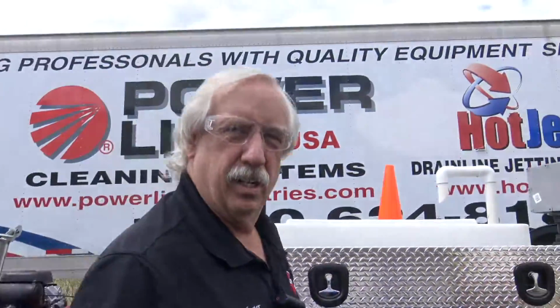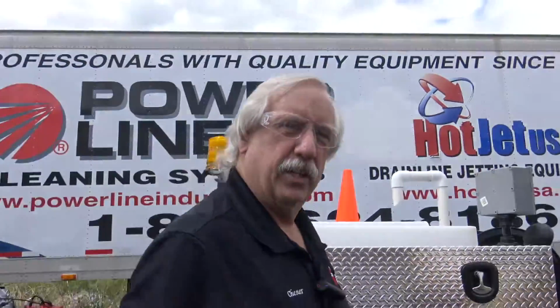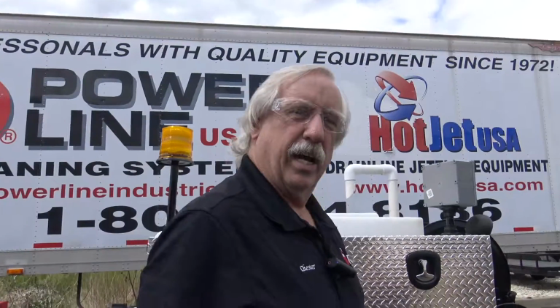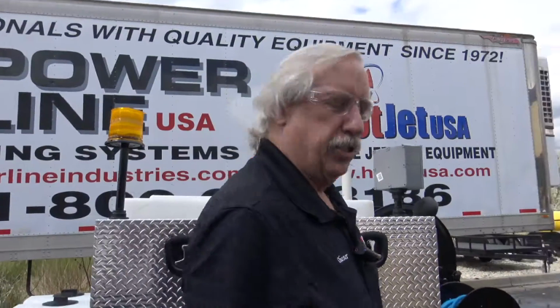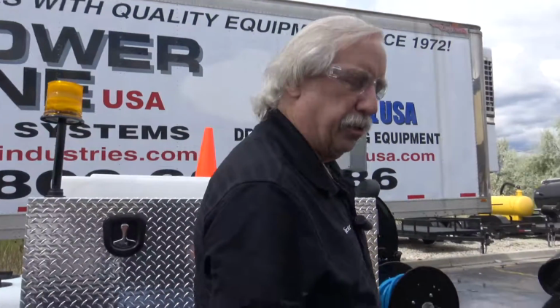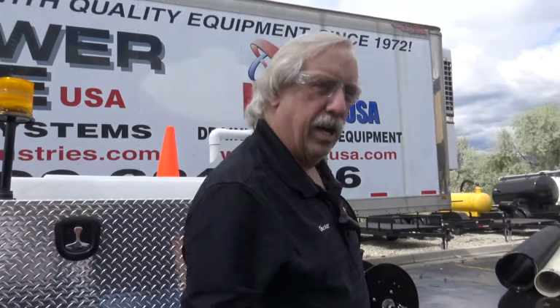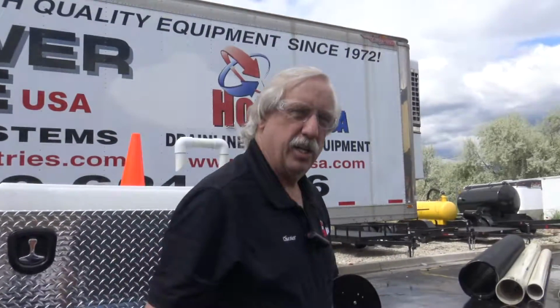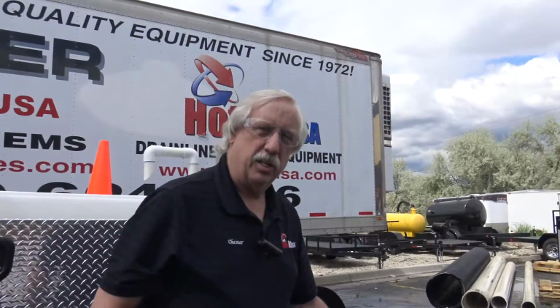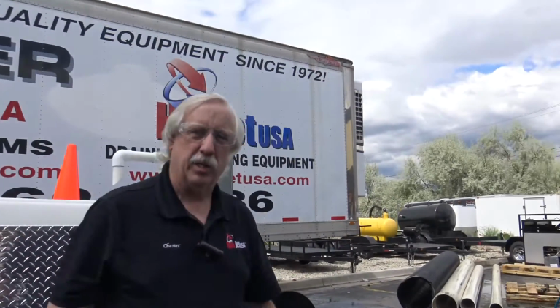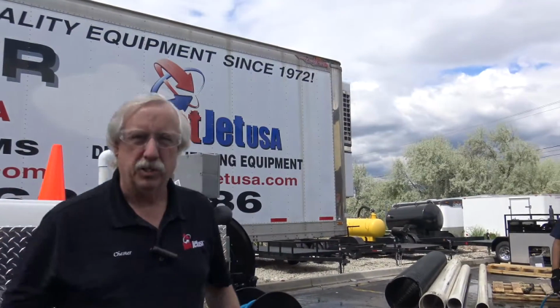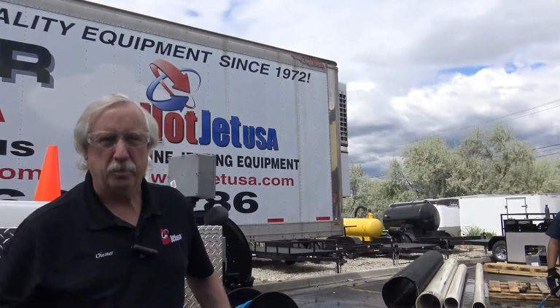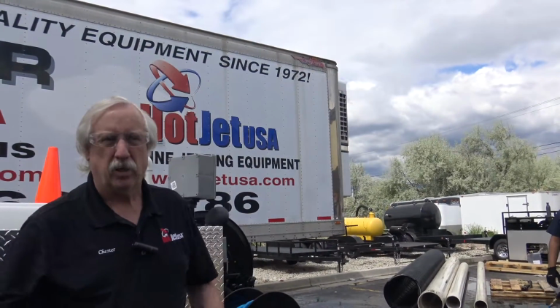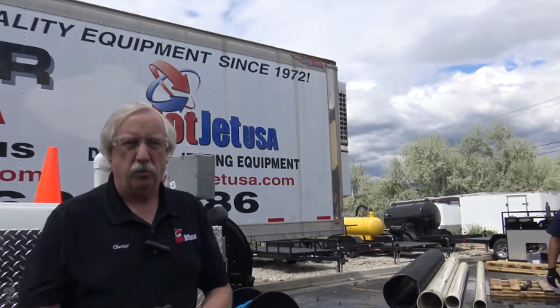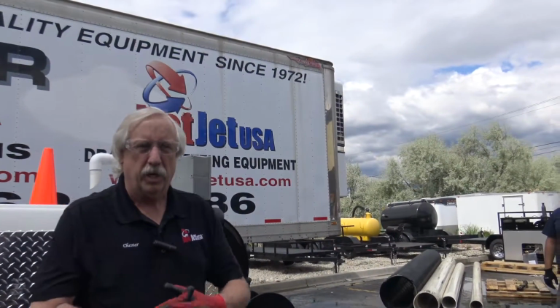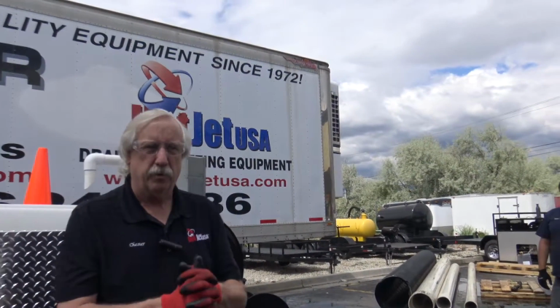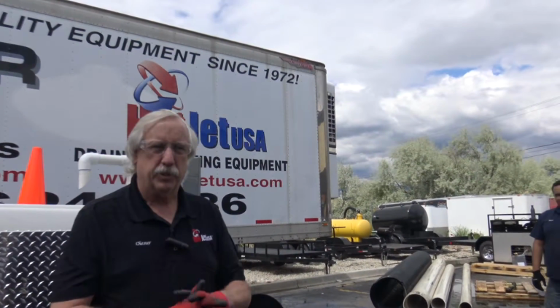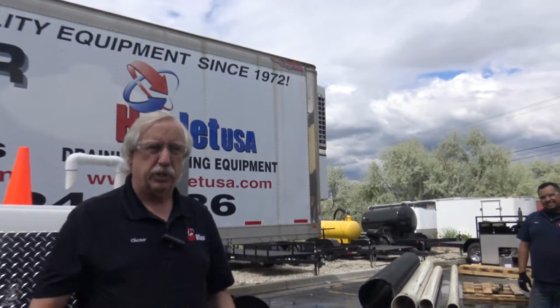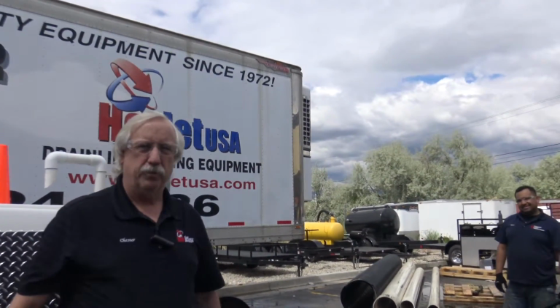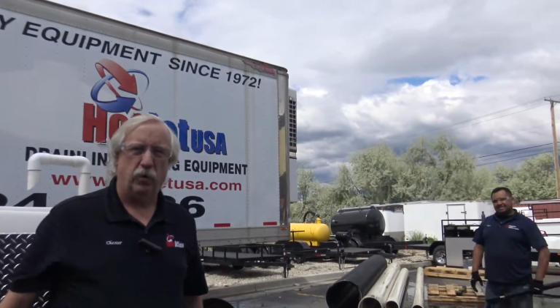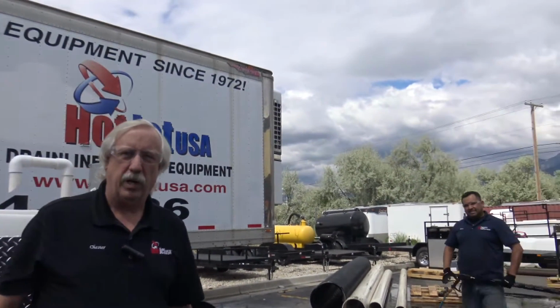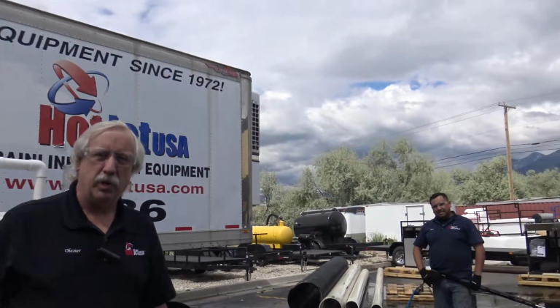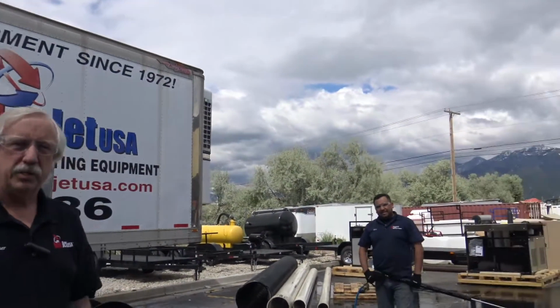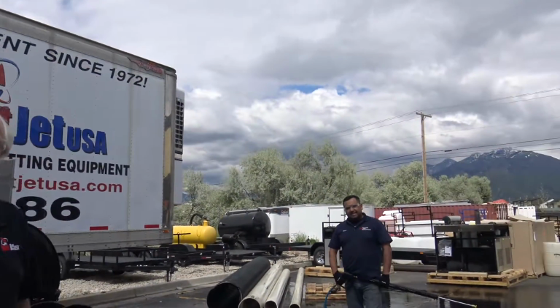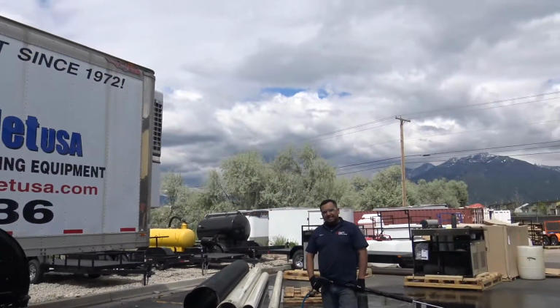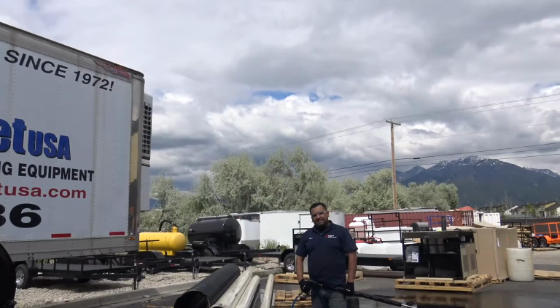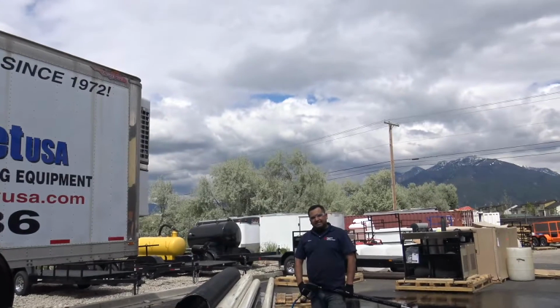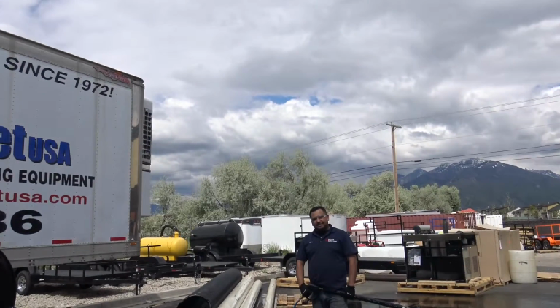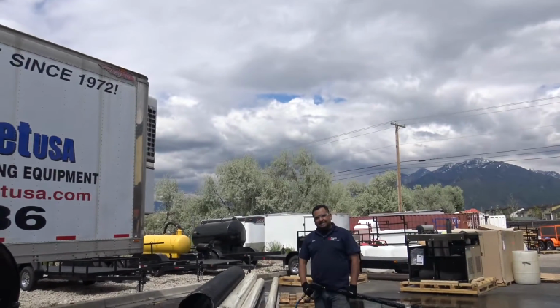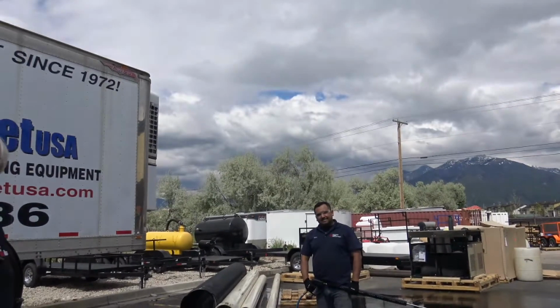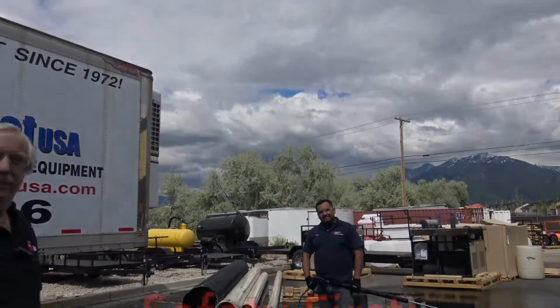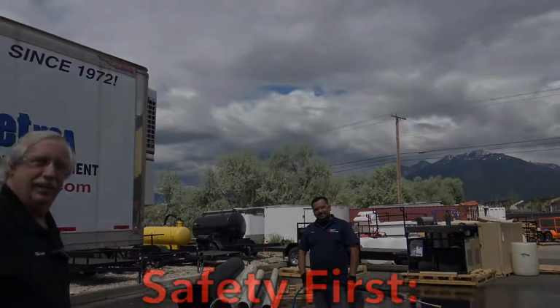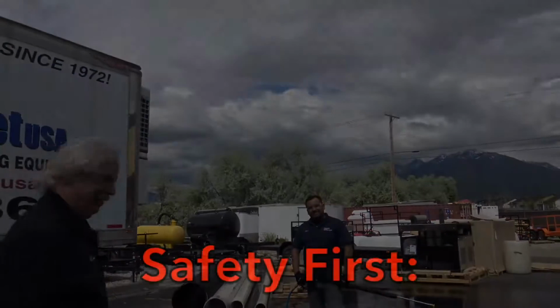Thank you, guys. Chester with Hot Jet — any questions, give me a call: 1-800-624-8186. Thanks.